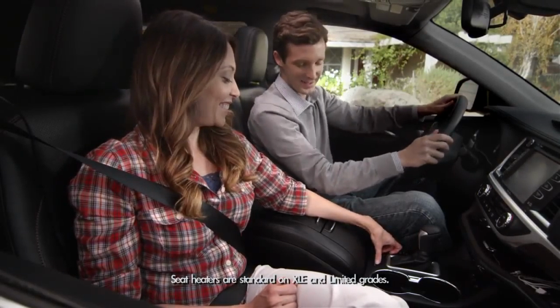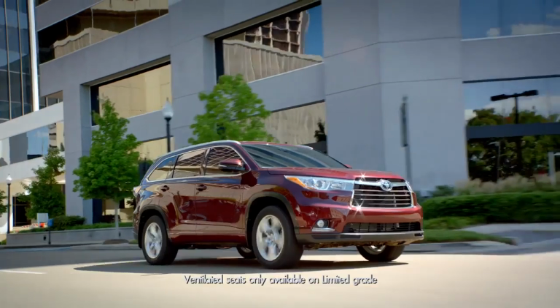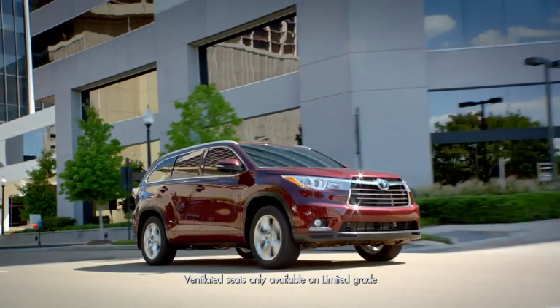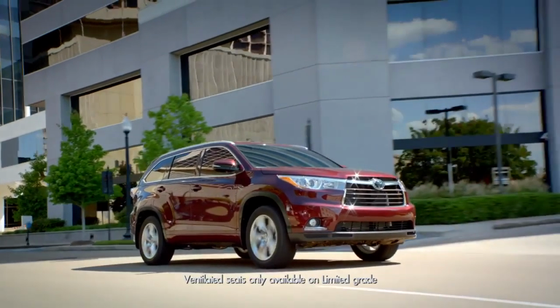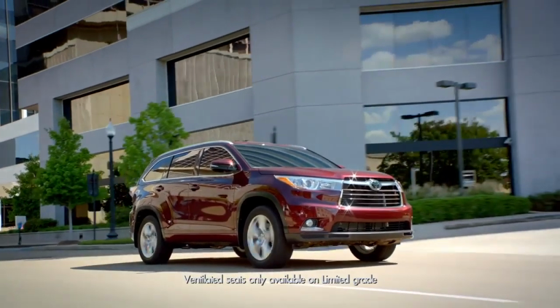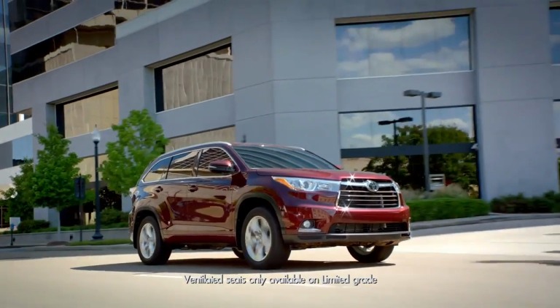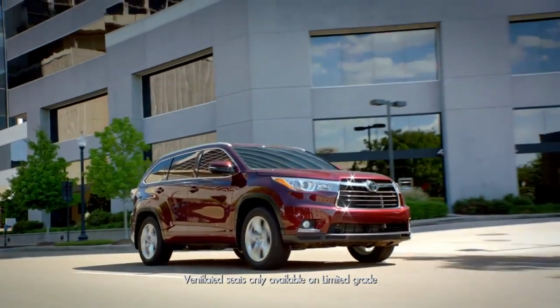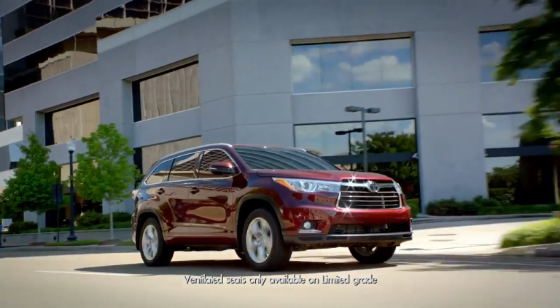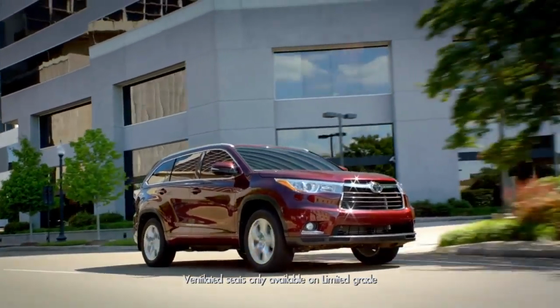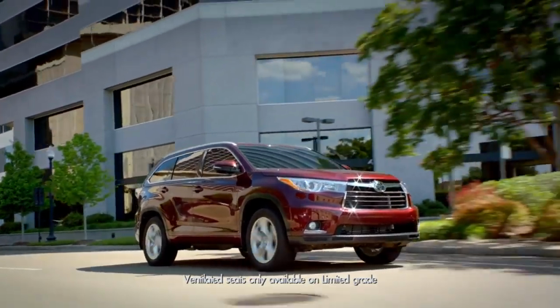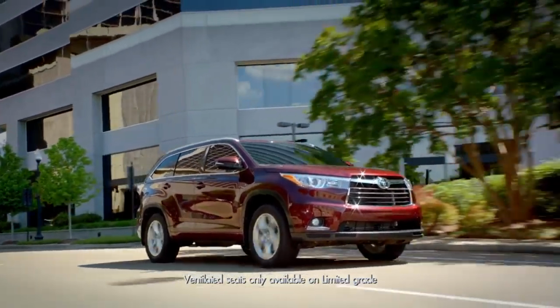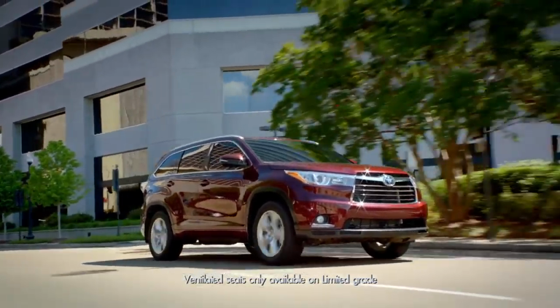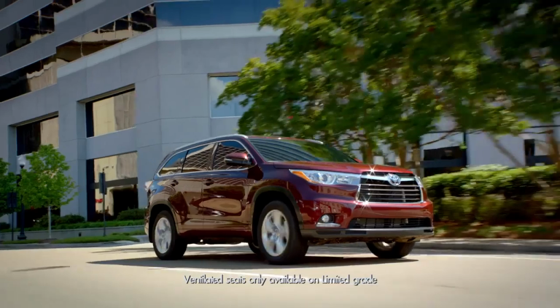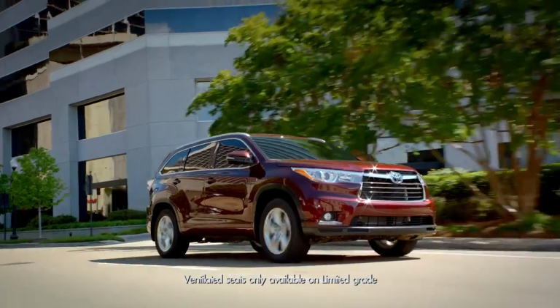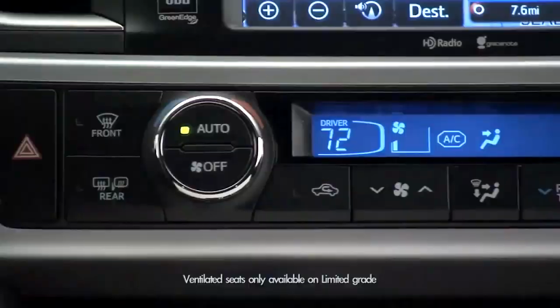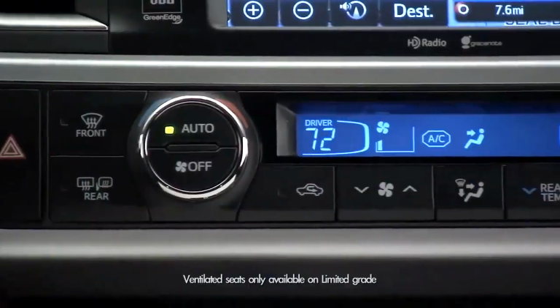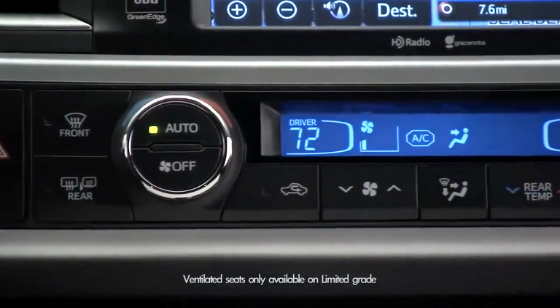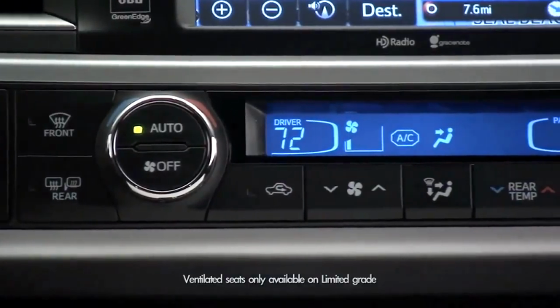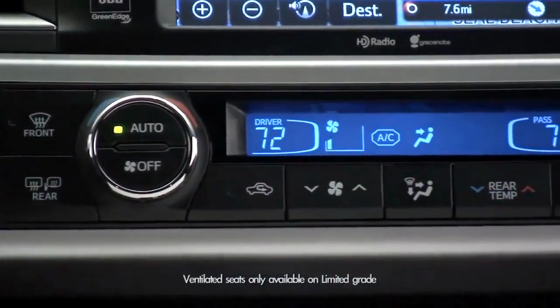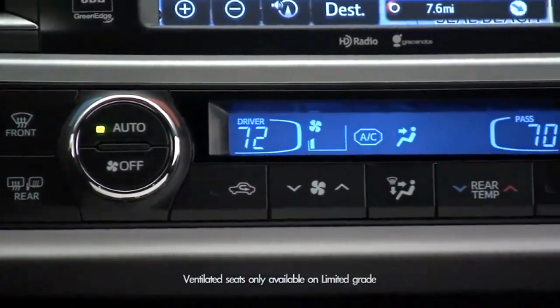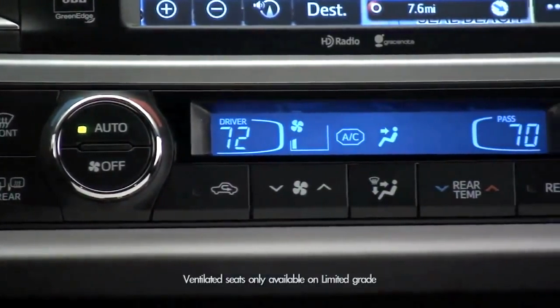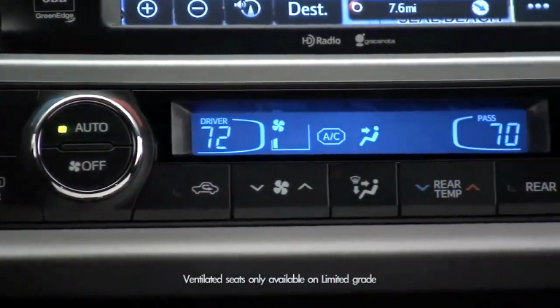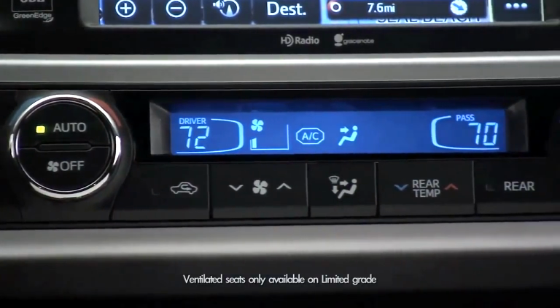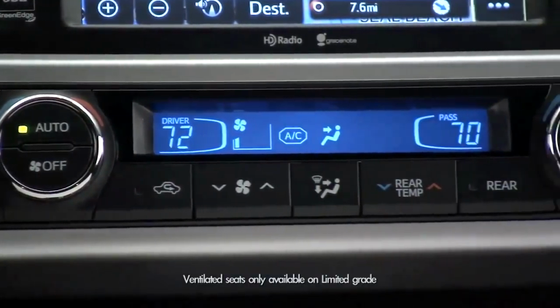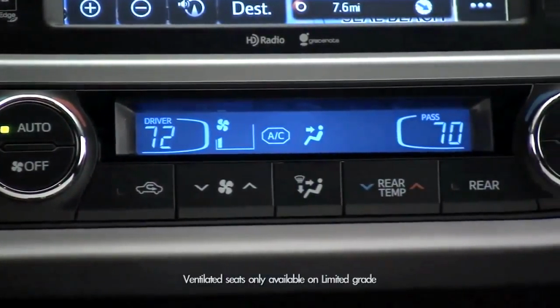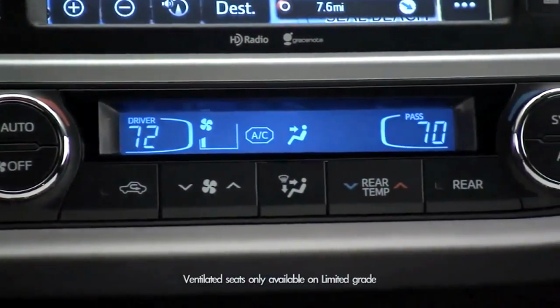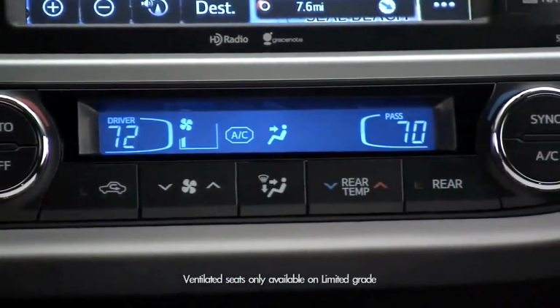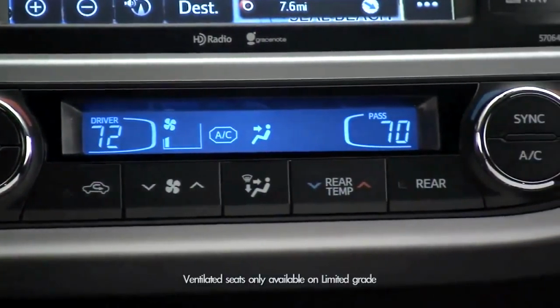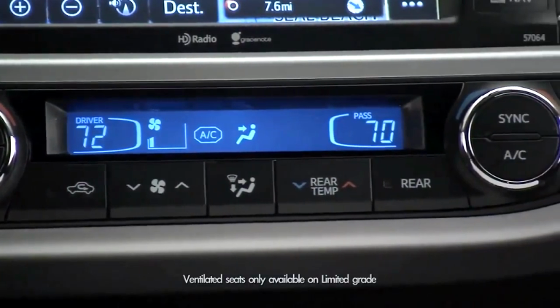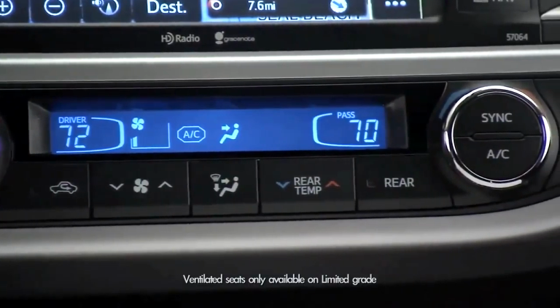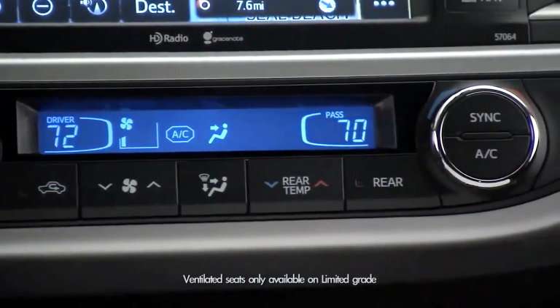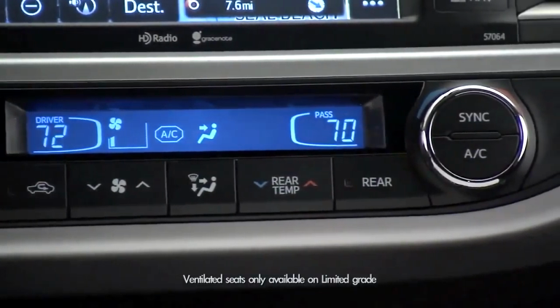On the Limited trim, there are heated and ventilated seats, and these switches also allow you to cool the driver or passenger.